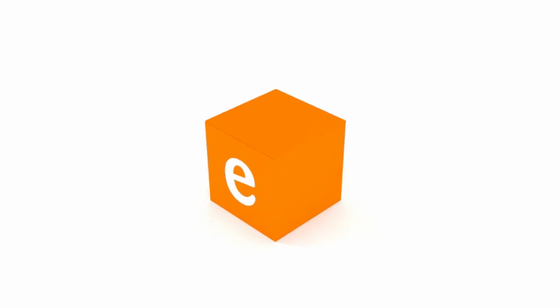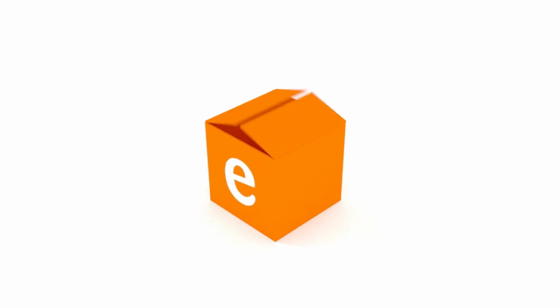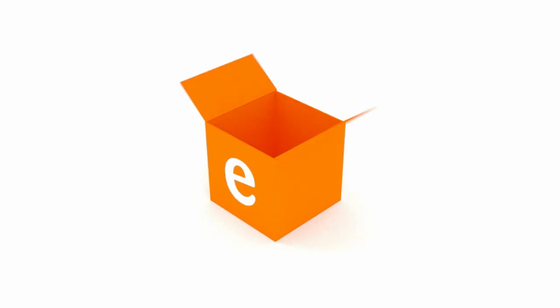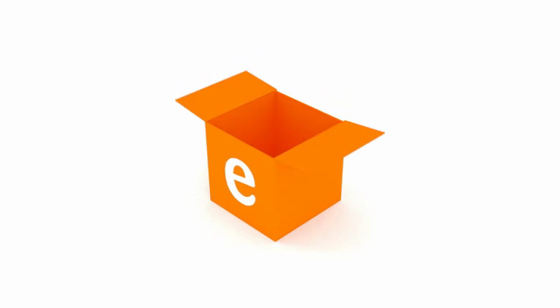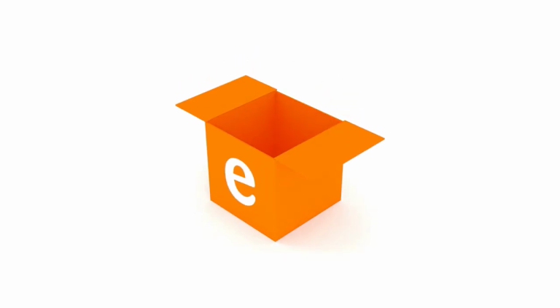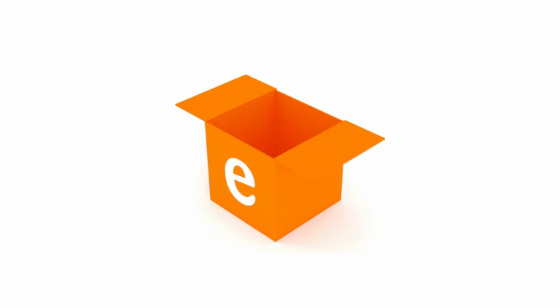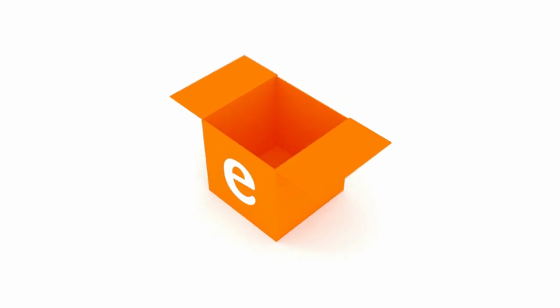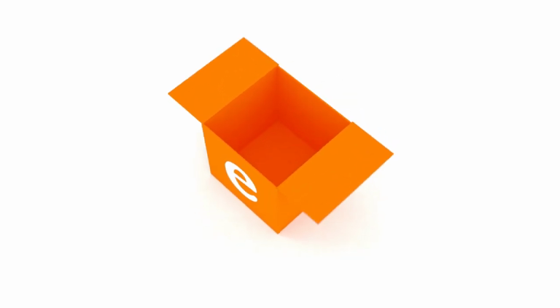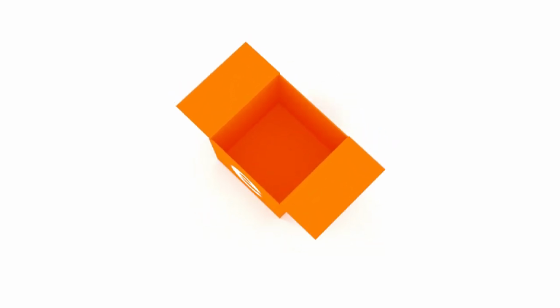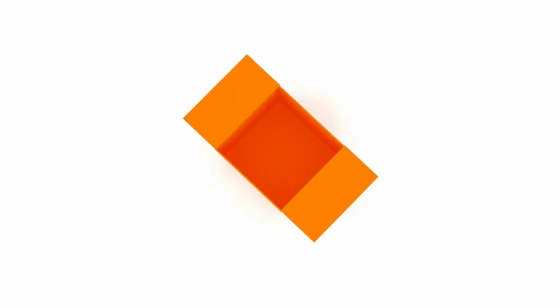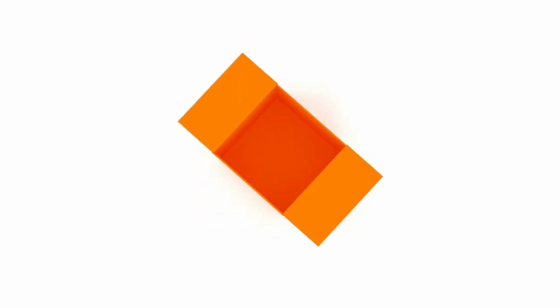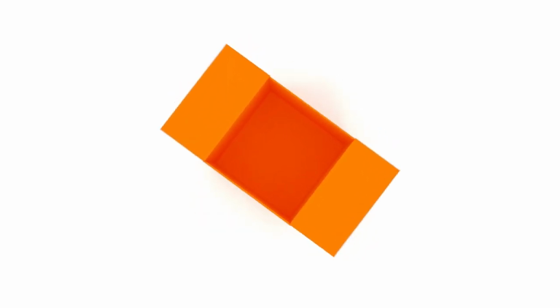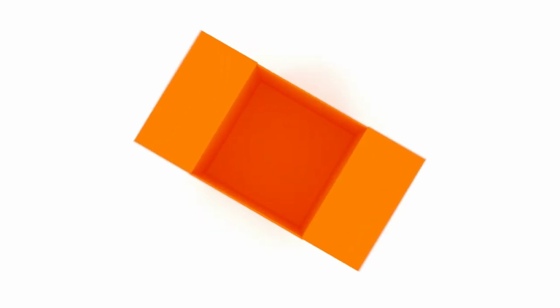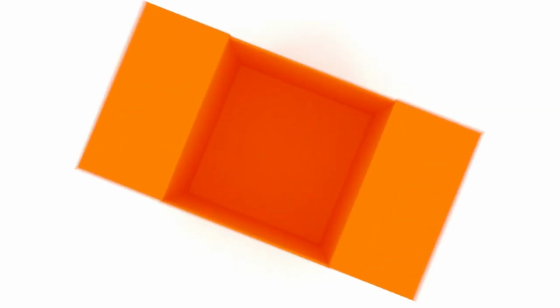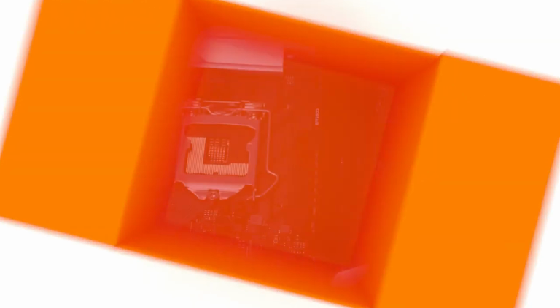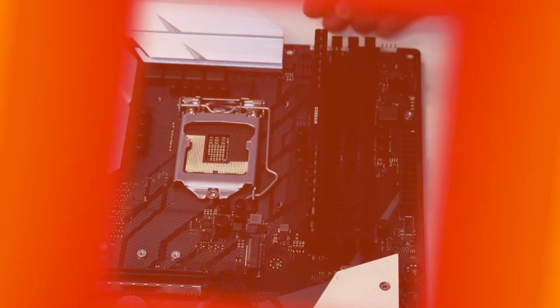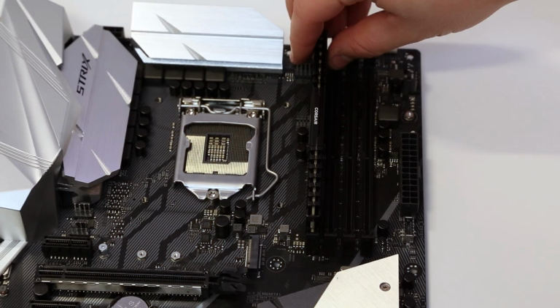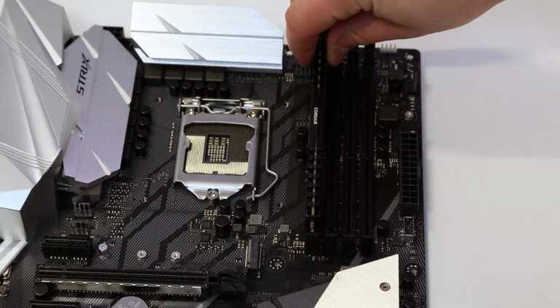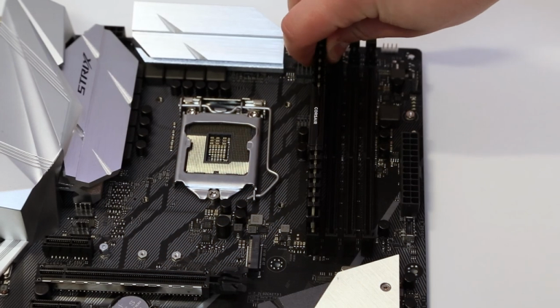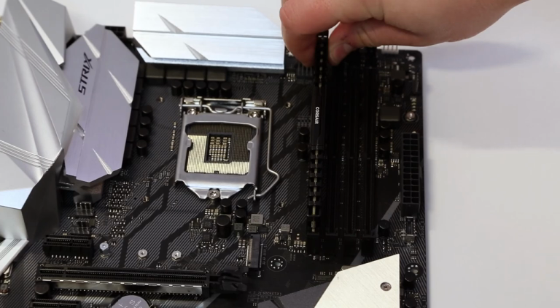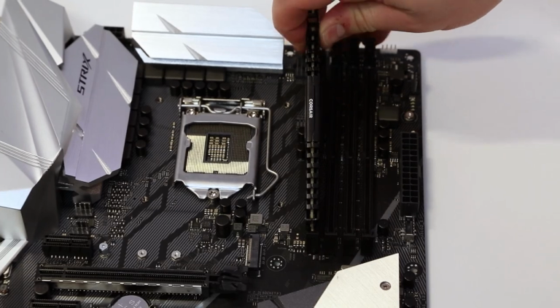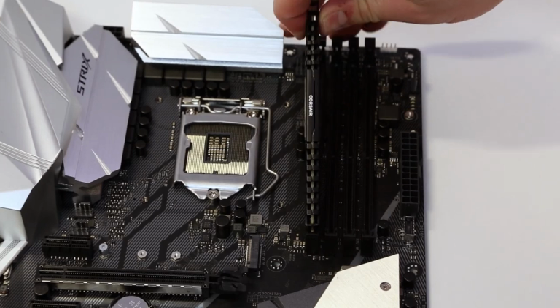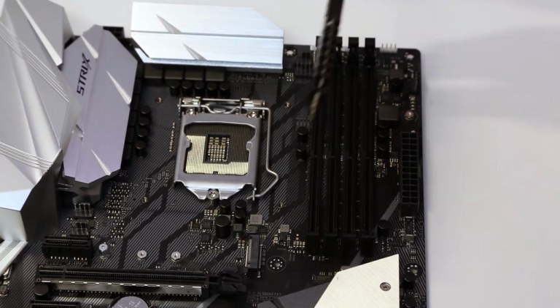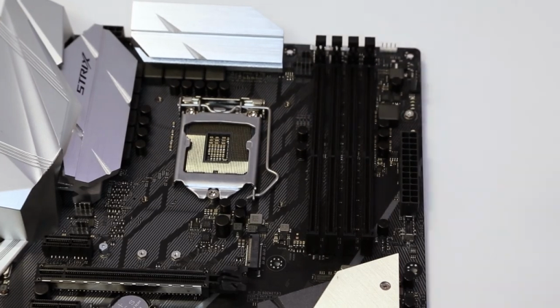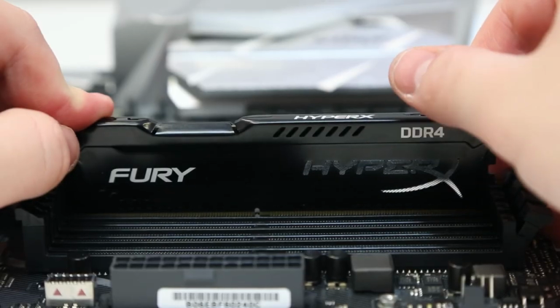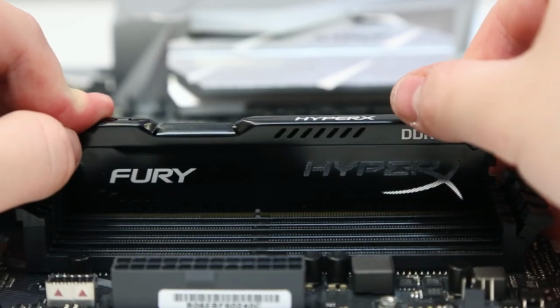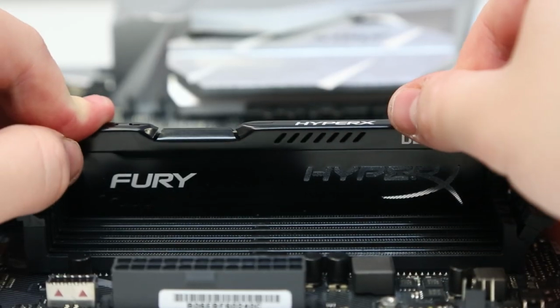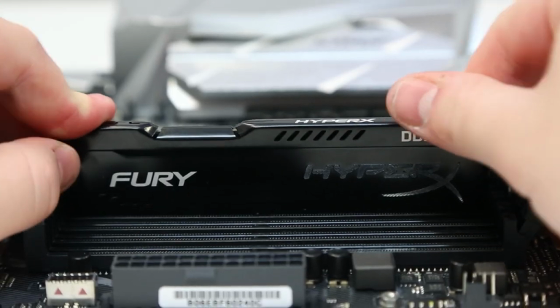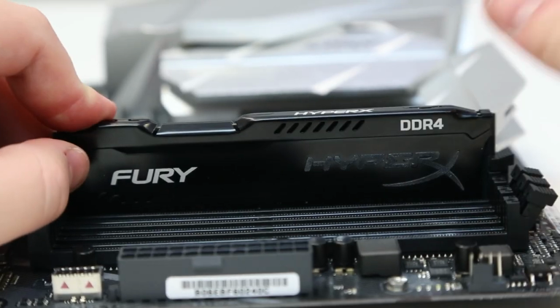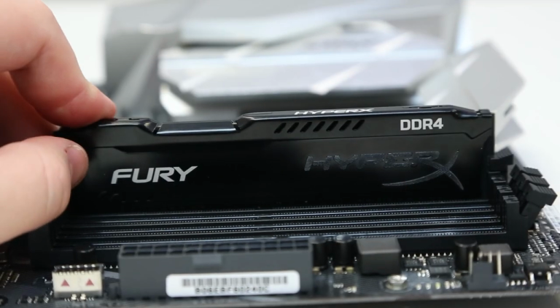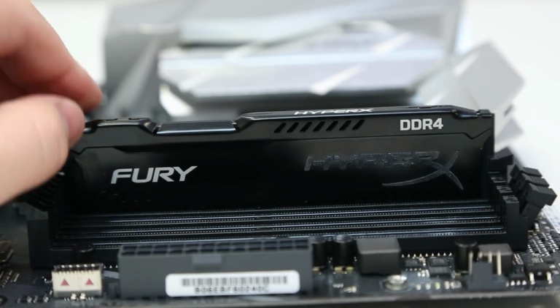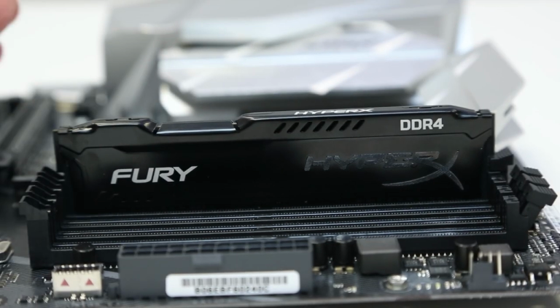Hello and welcome to eBuyer. Today we're going to show you how to install new RAM into your desktop PC.